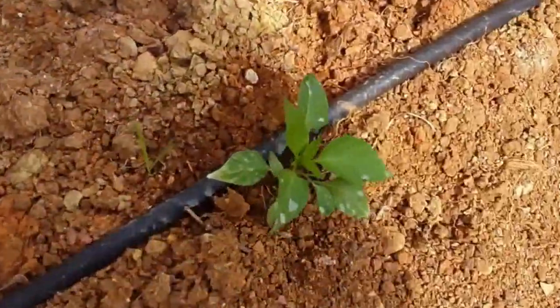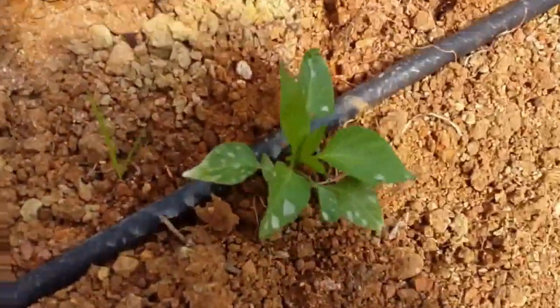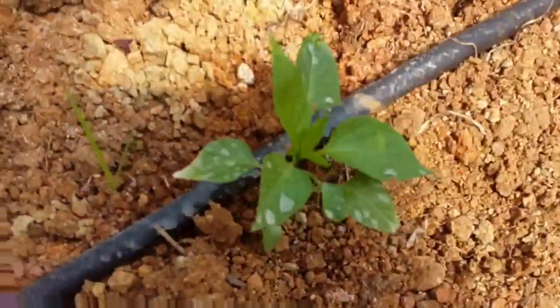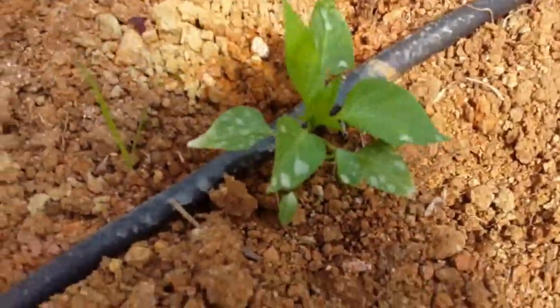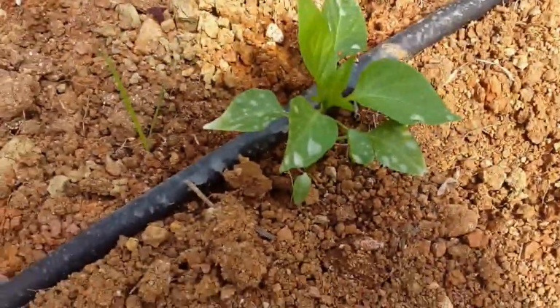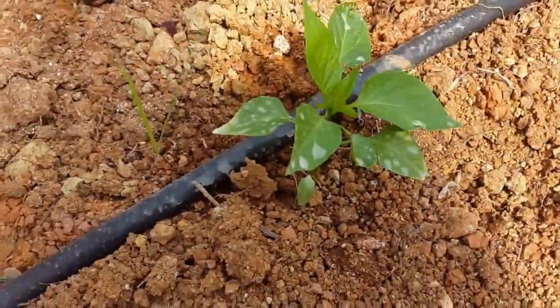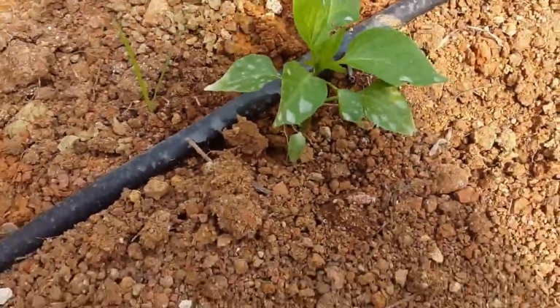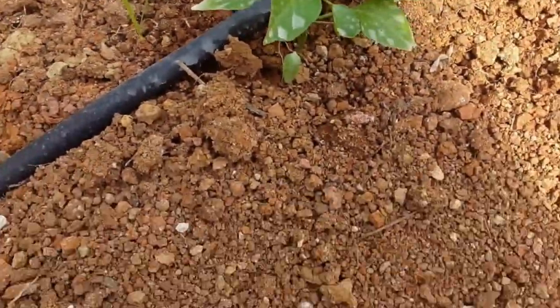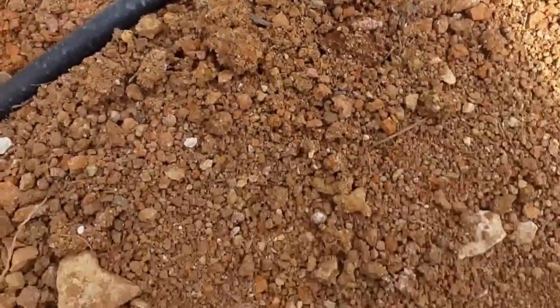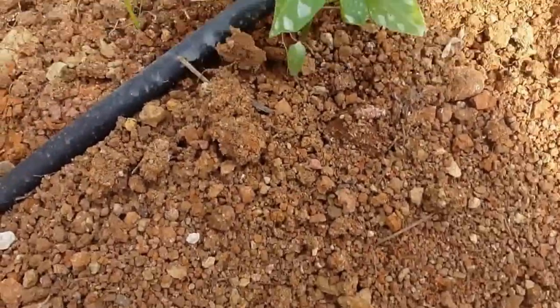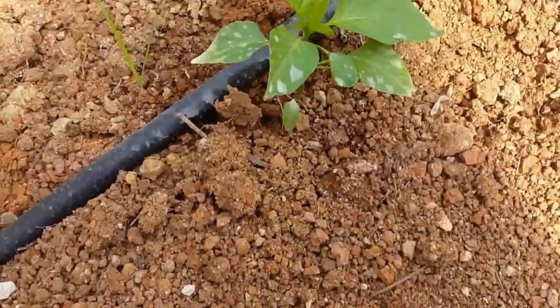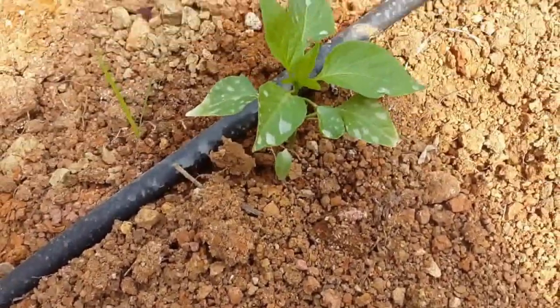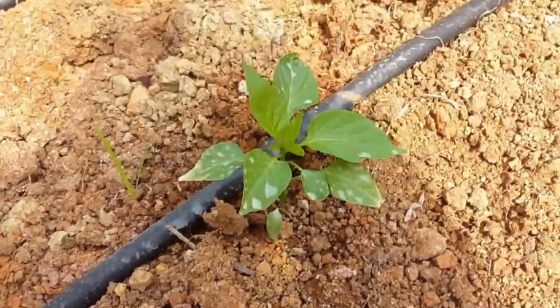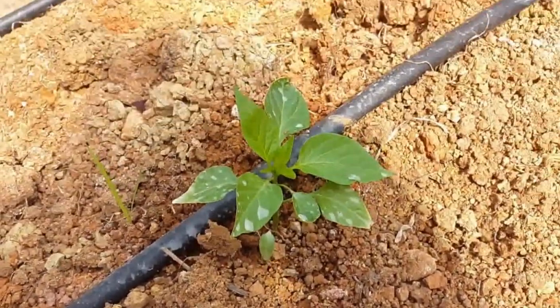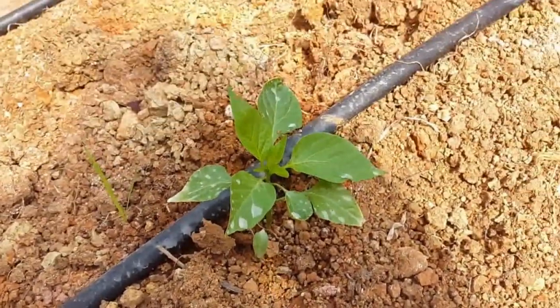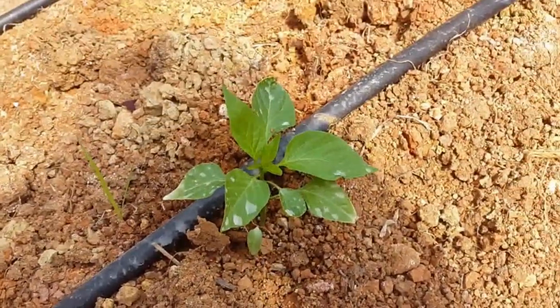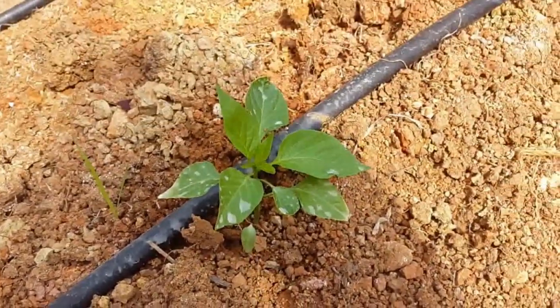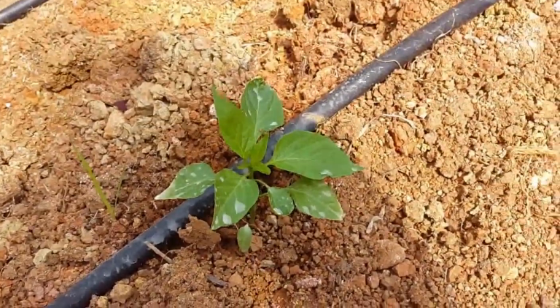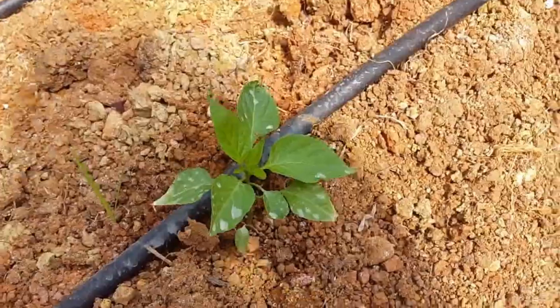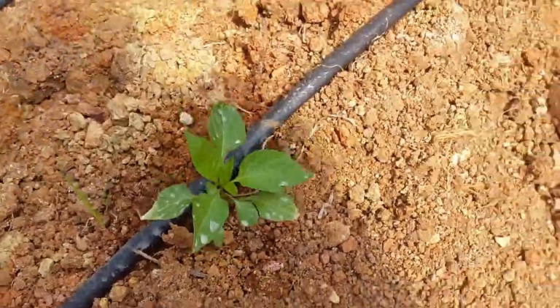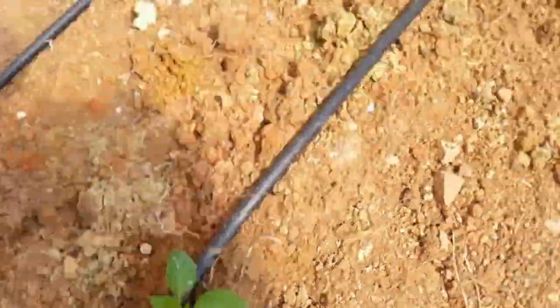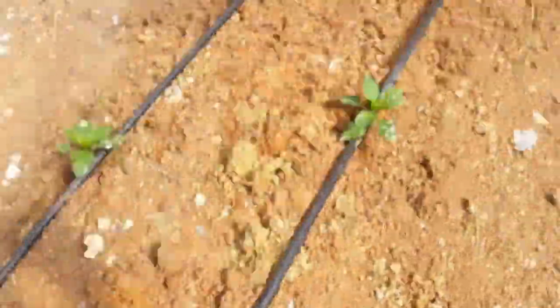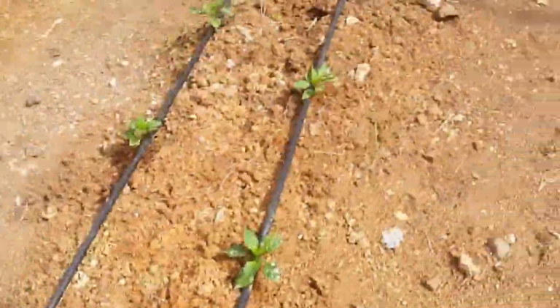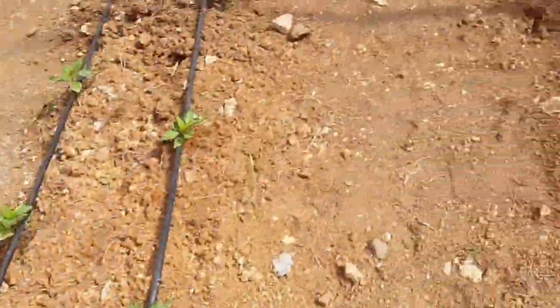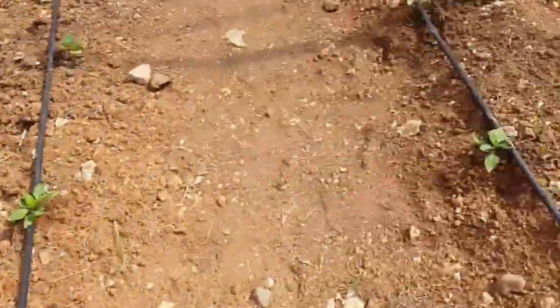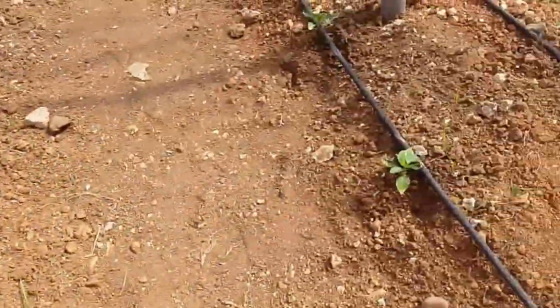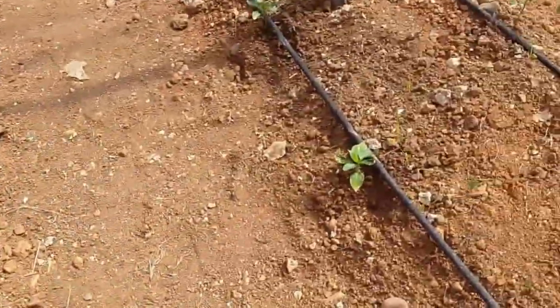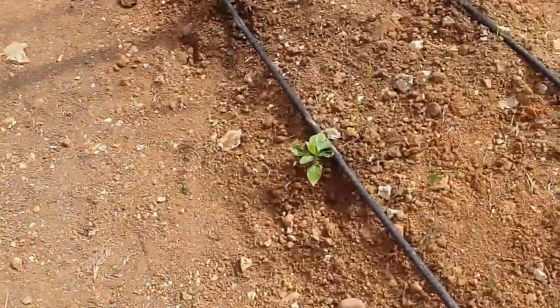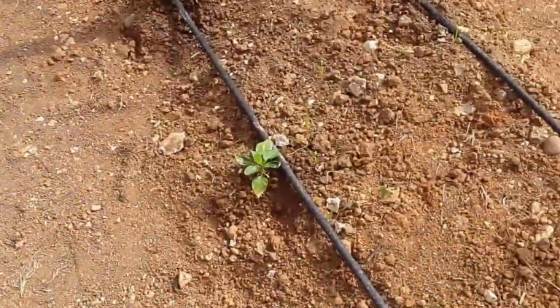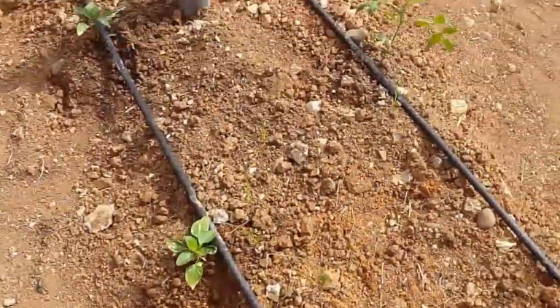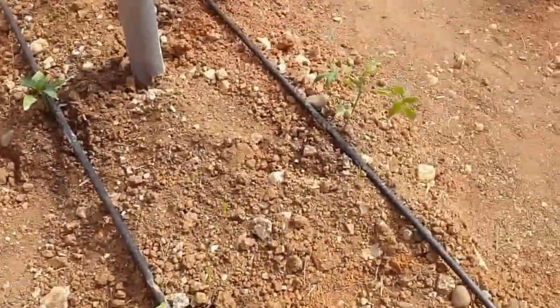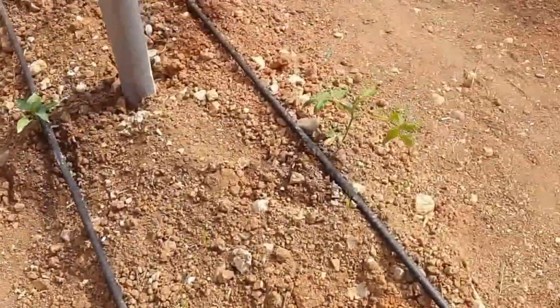Here we have the sweet pepper. As you can see, the sweet peppers have been recently transplanted, and you can see the wet spots — those are caused by the drip irrigation lines.